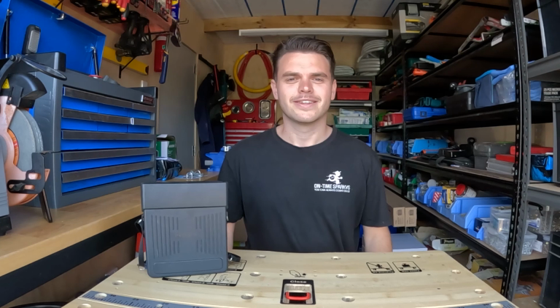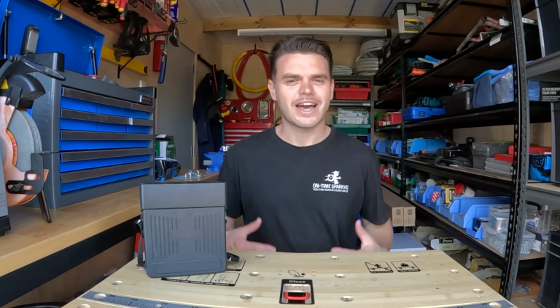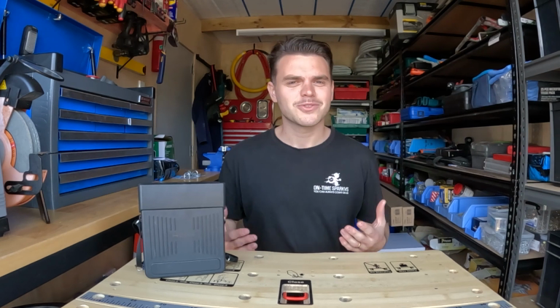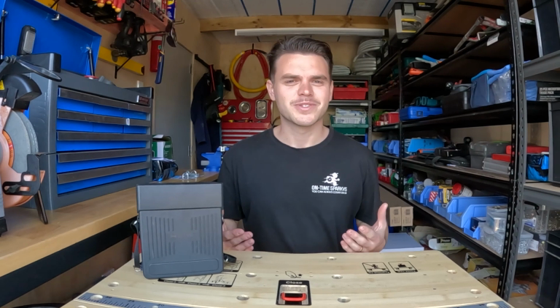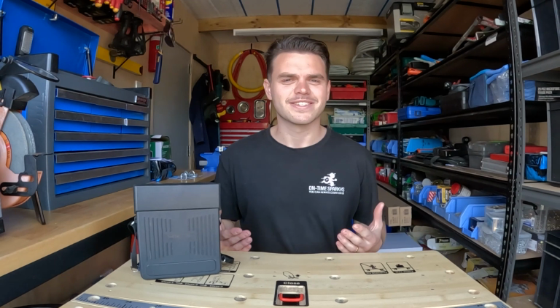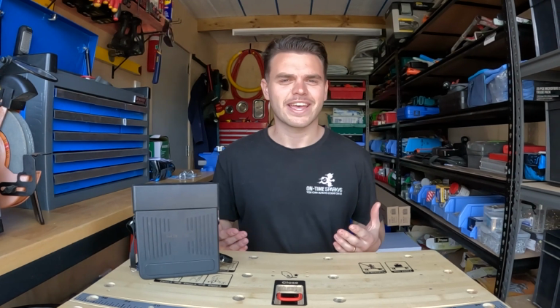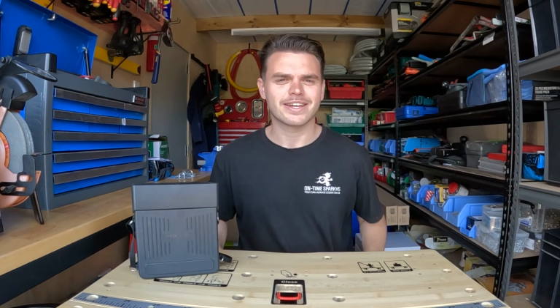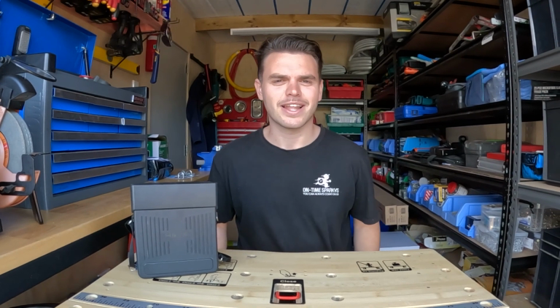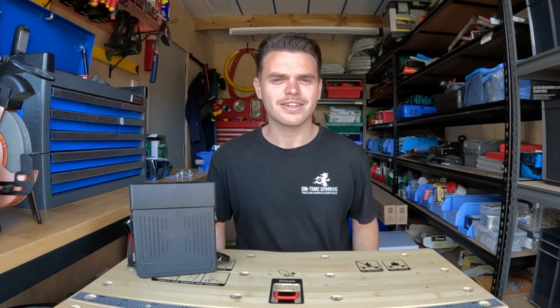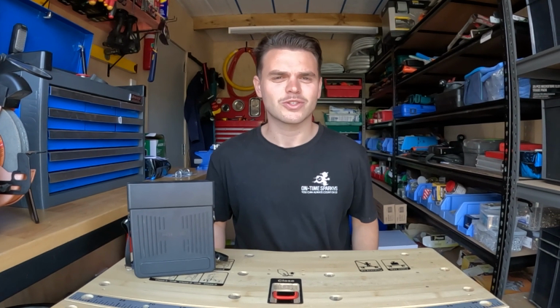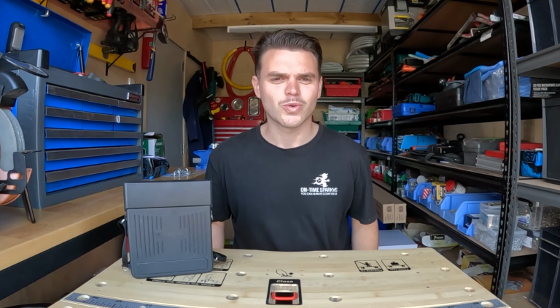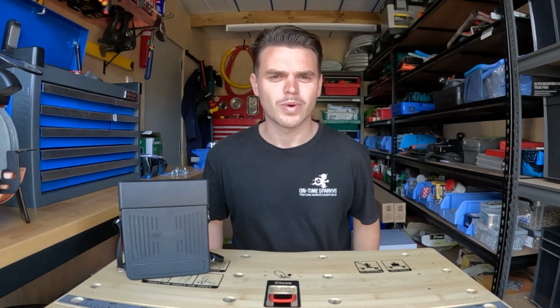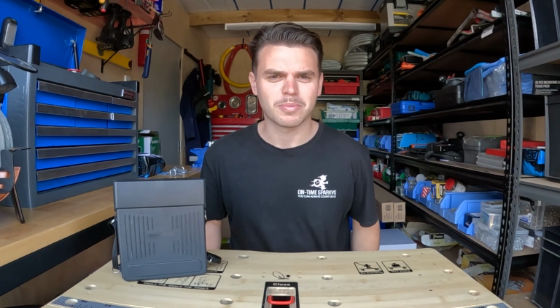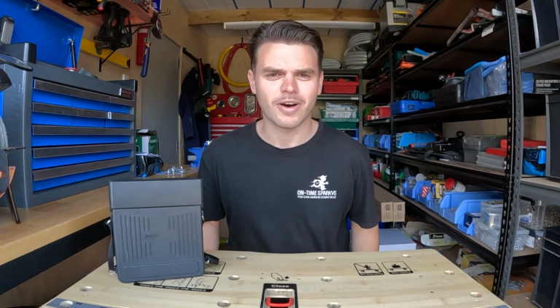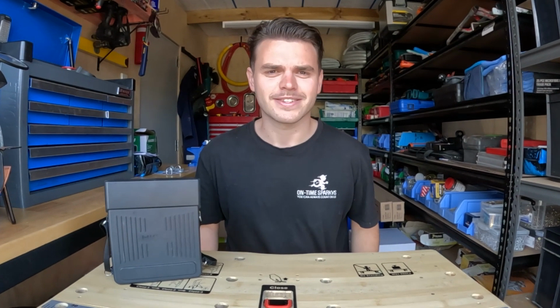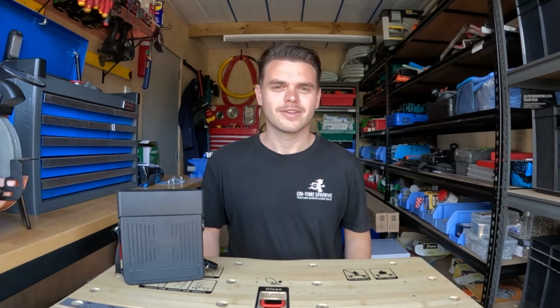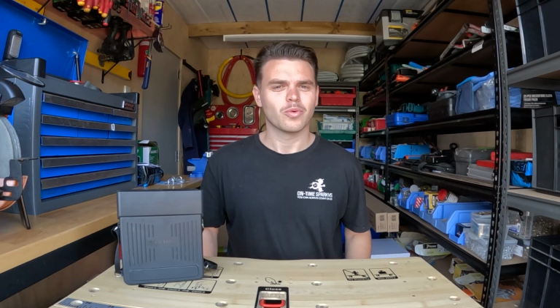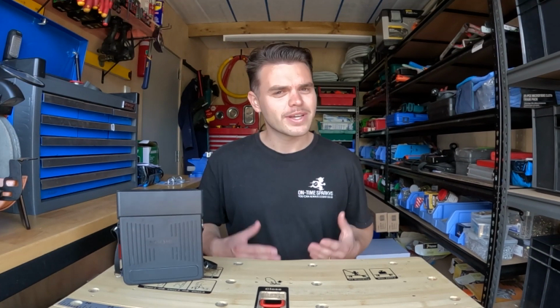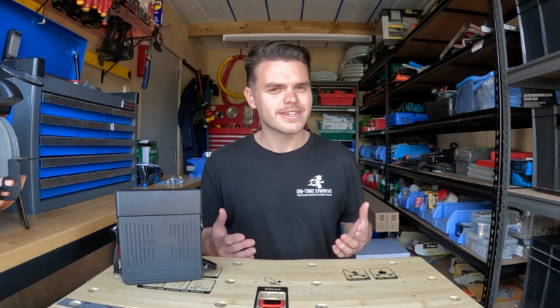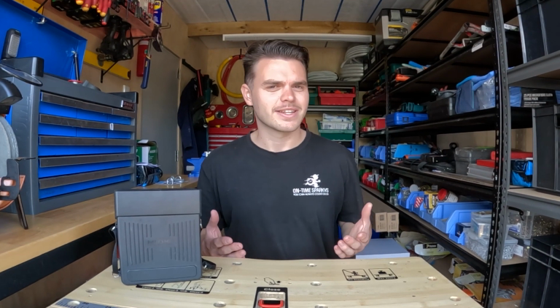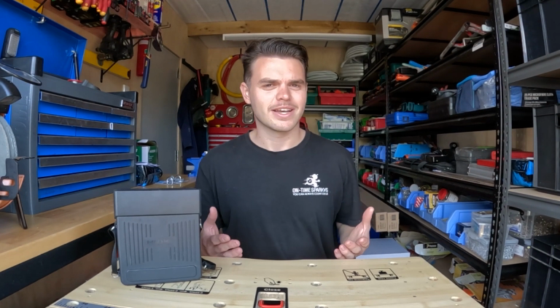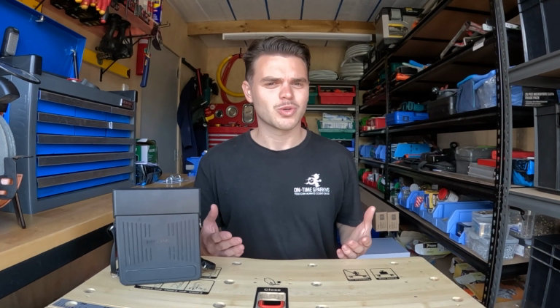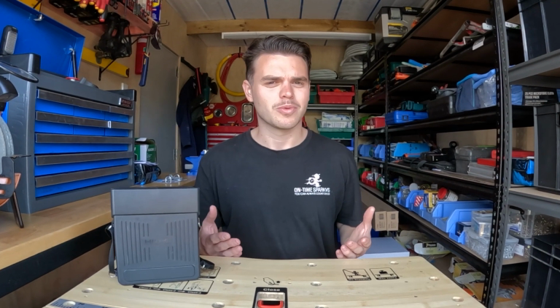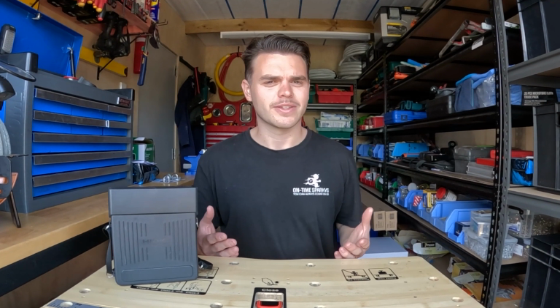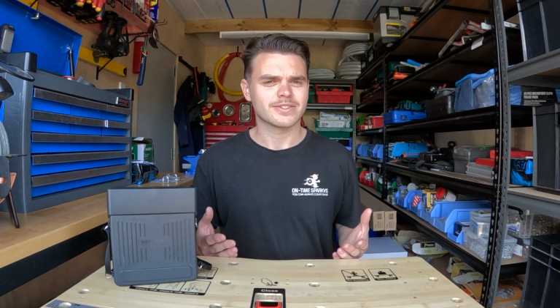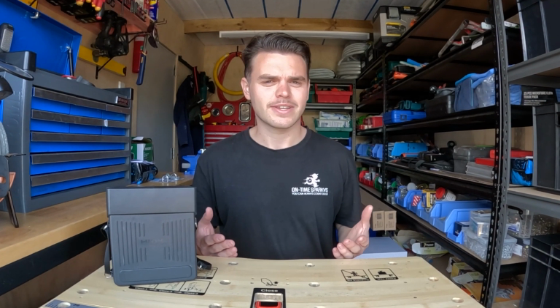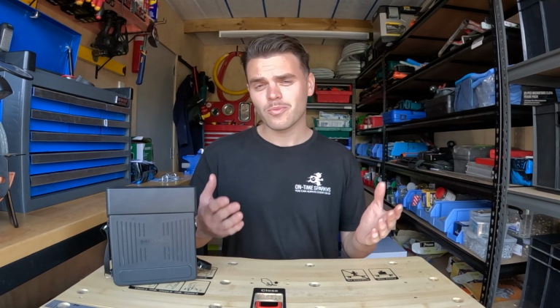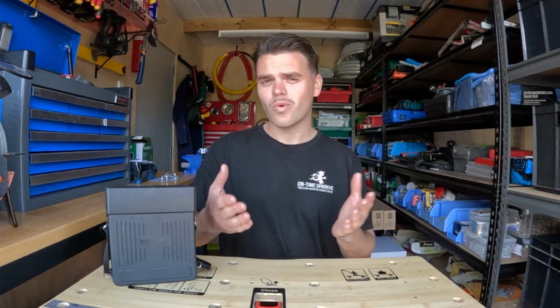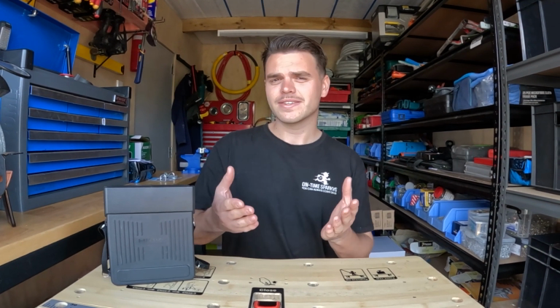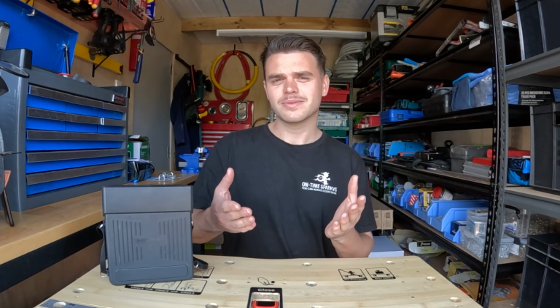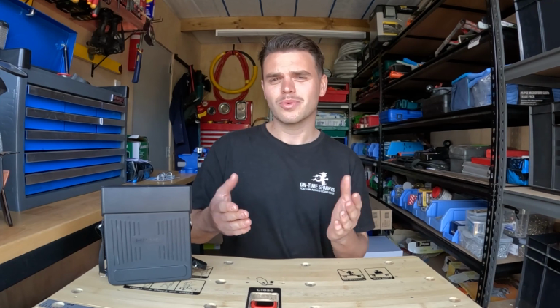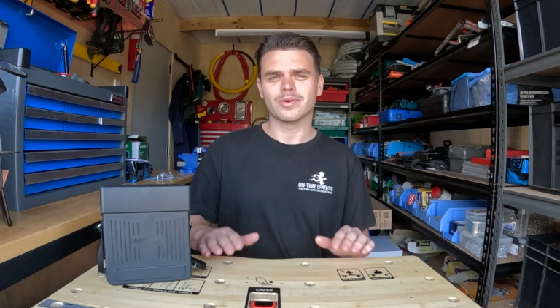How to test a class 2 appliance. What is a class 2 appliance? And why is it important?